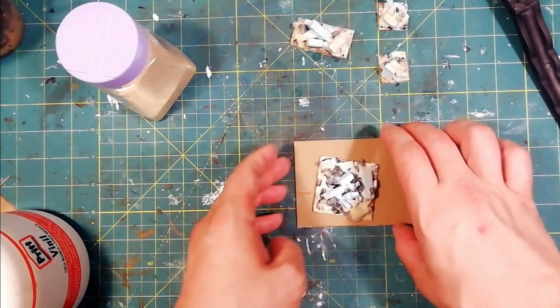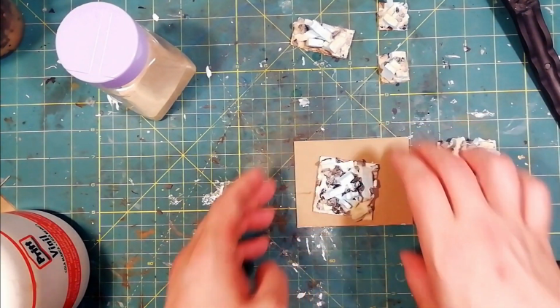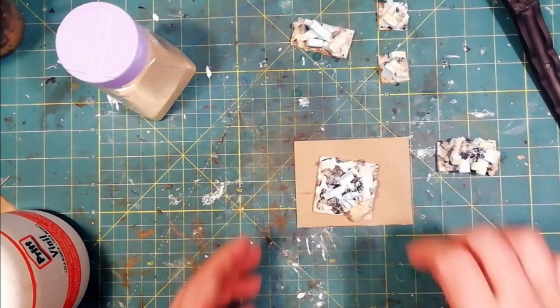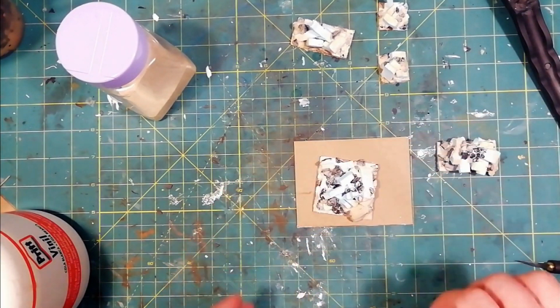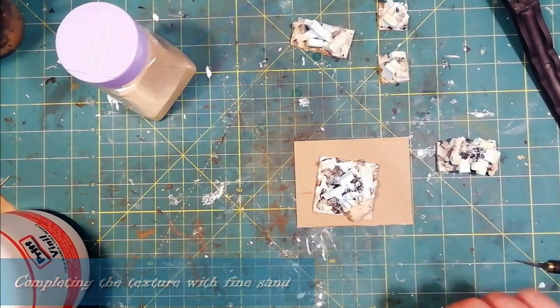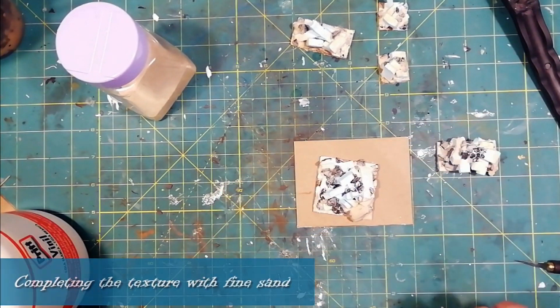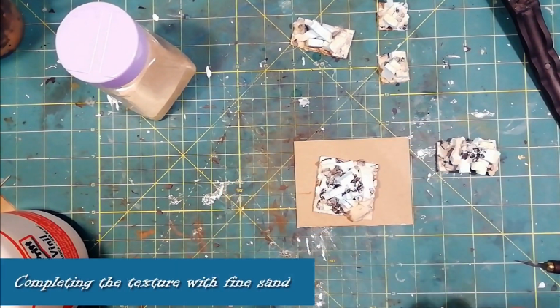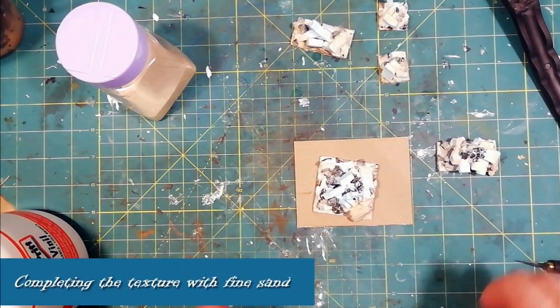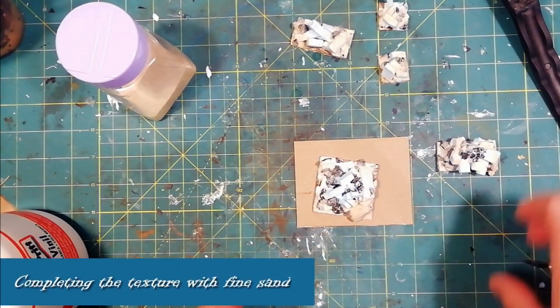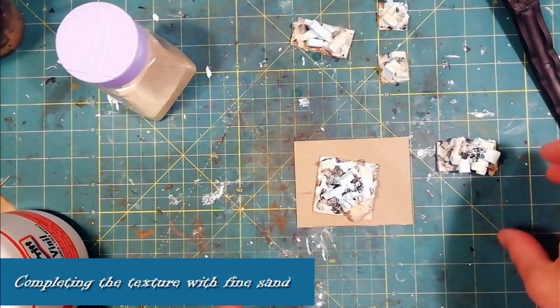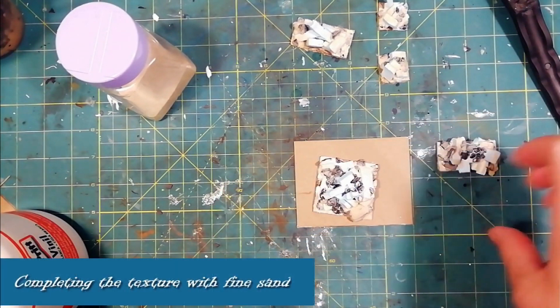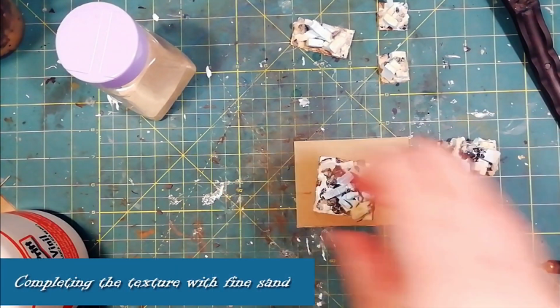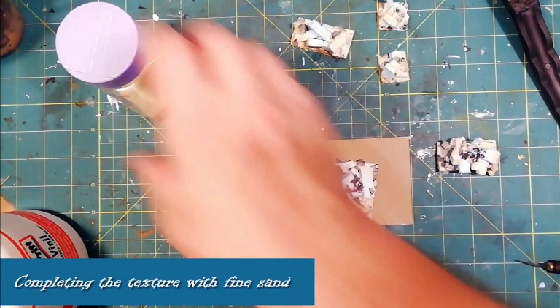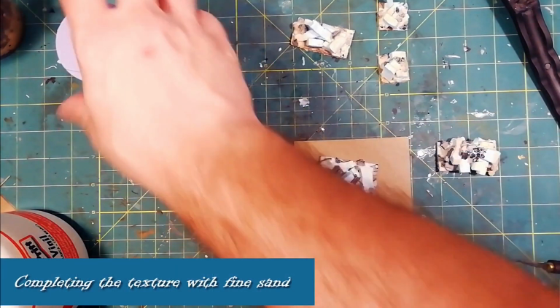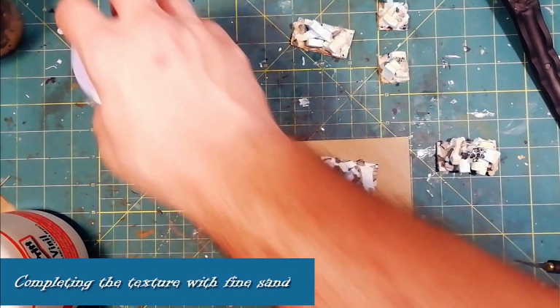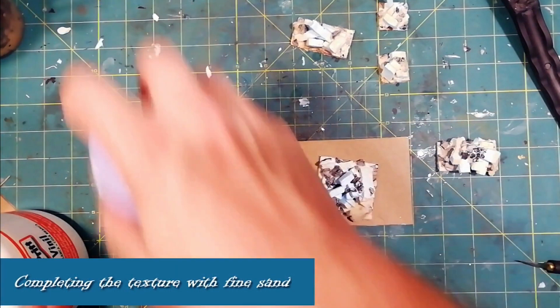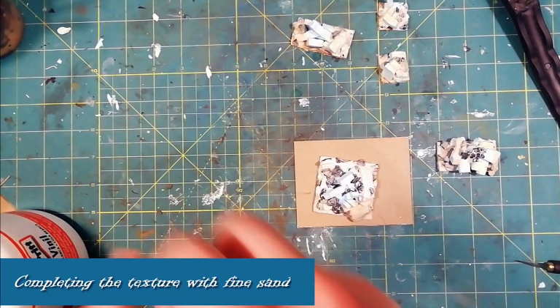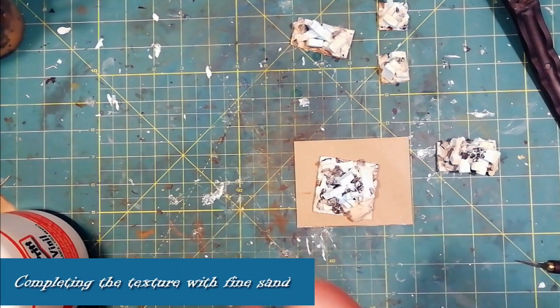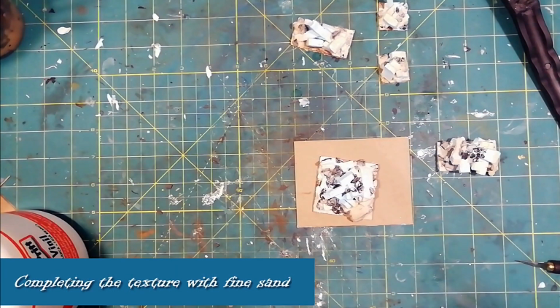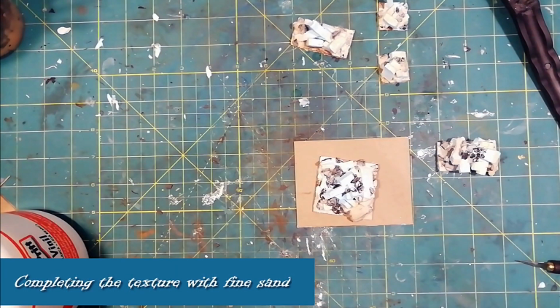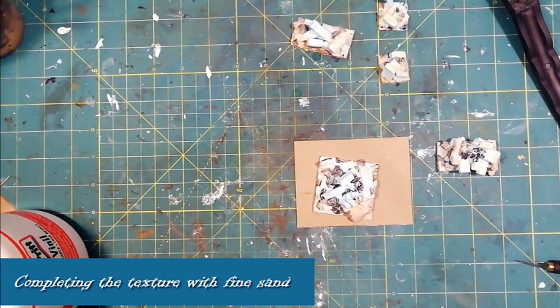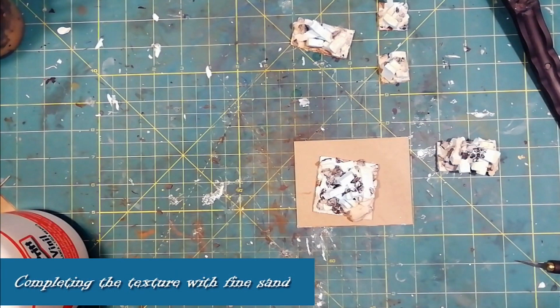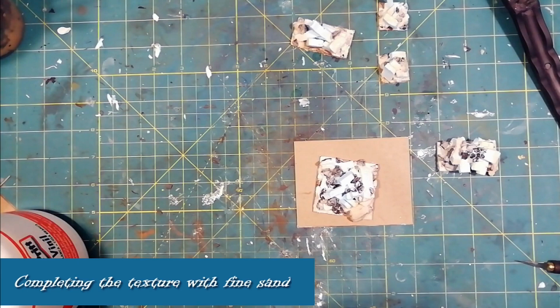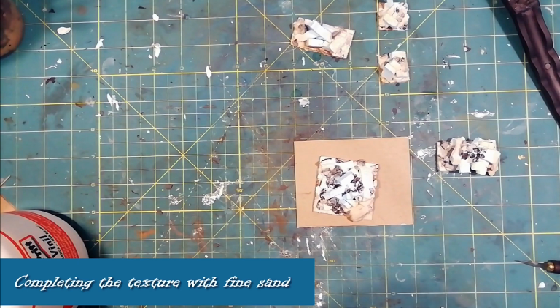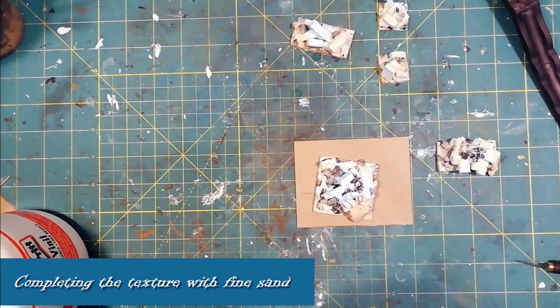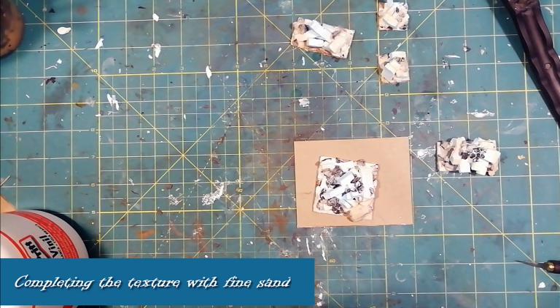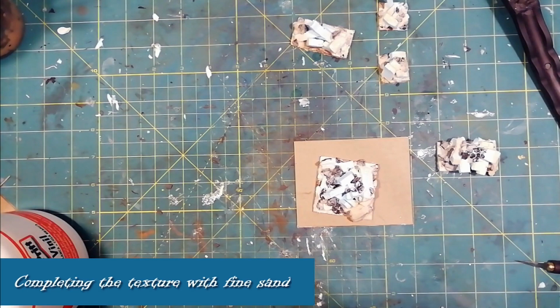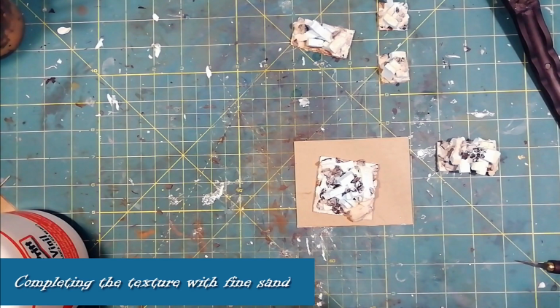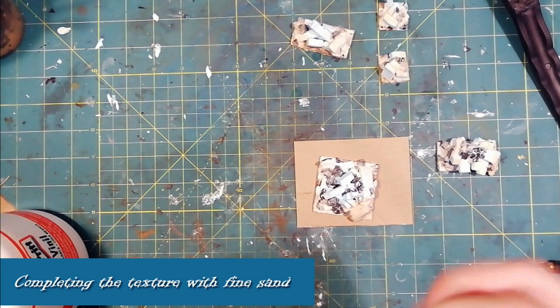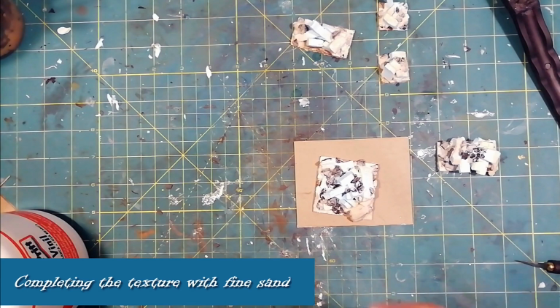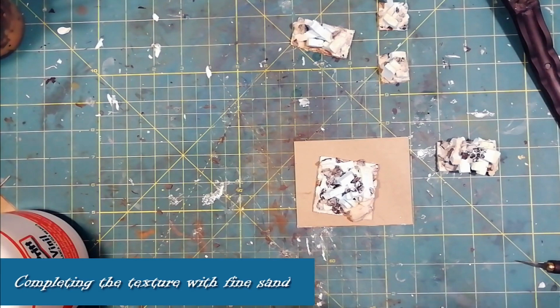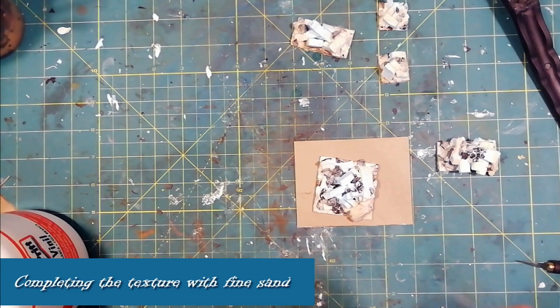Once this phase is complete, I use fine sand to complete the whole thing.